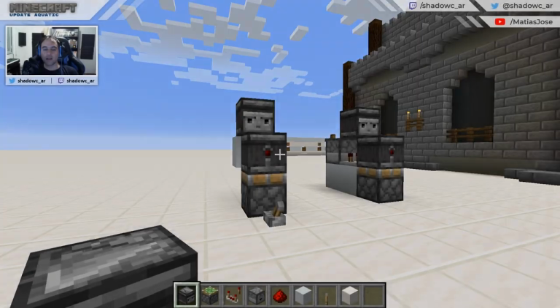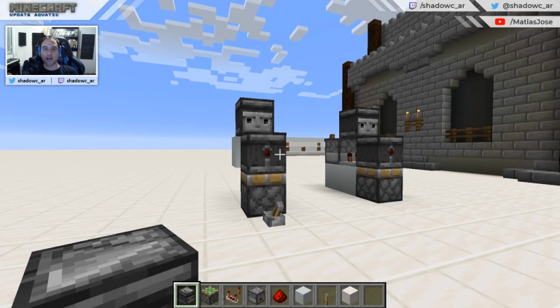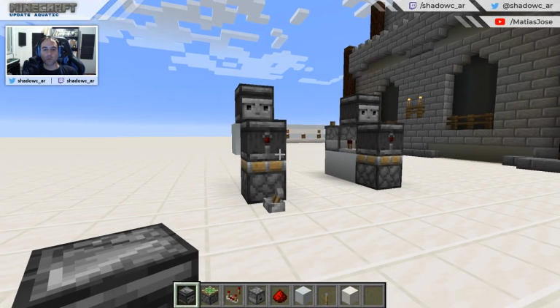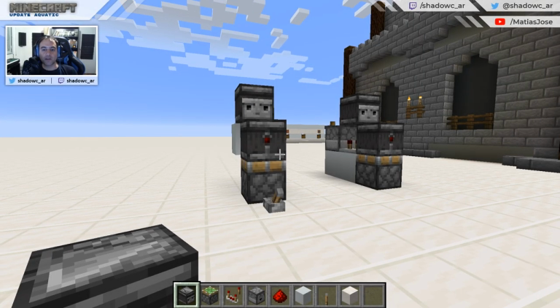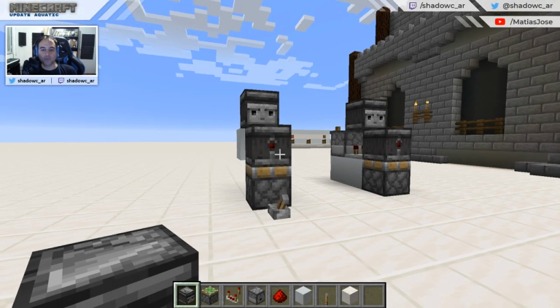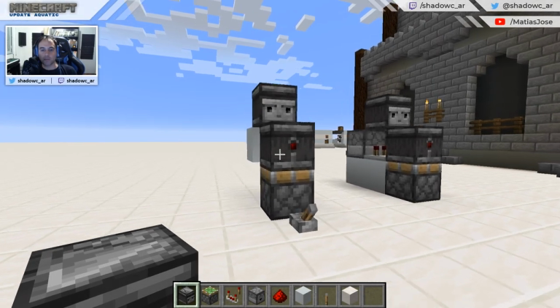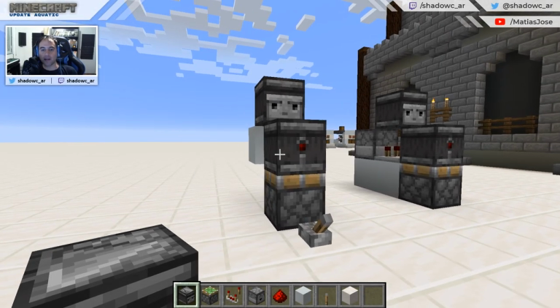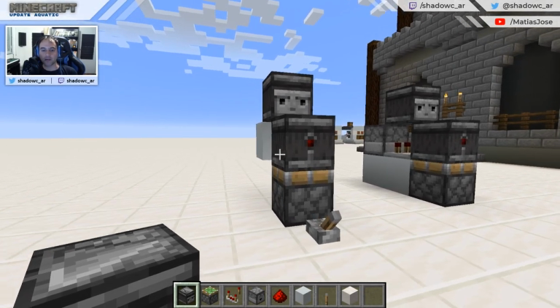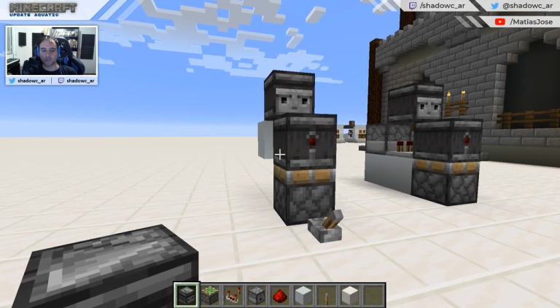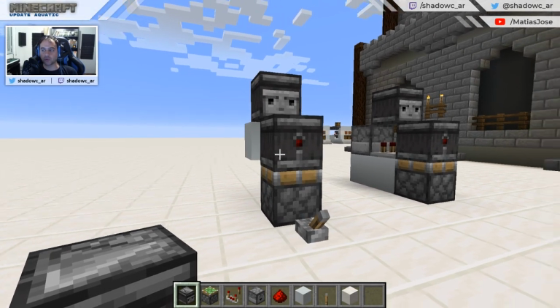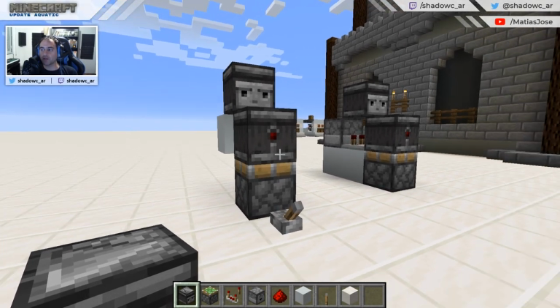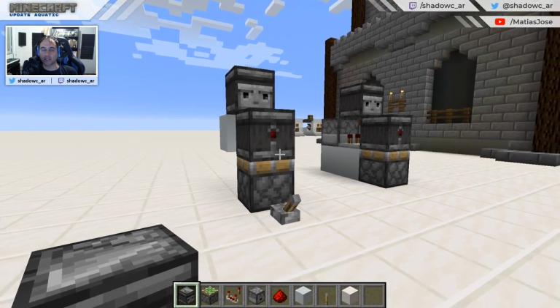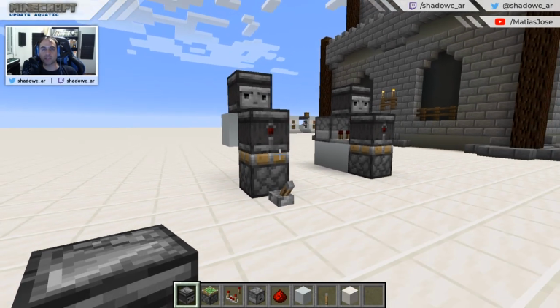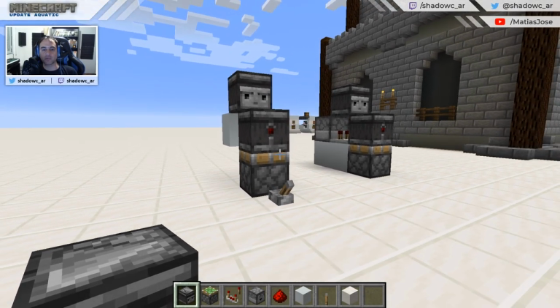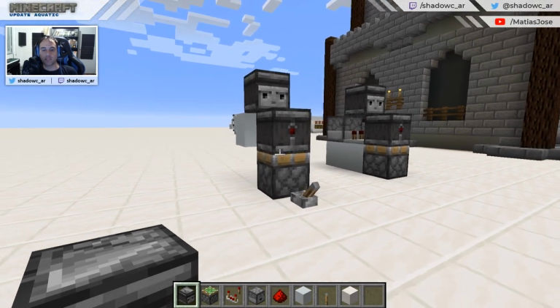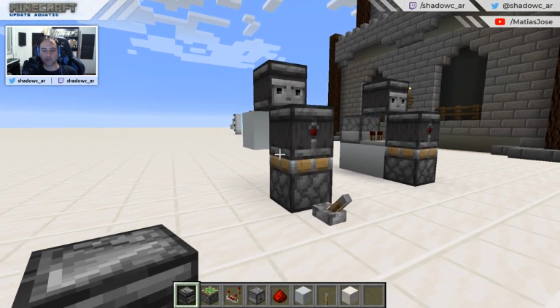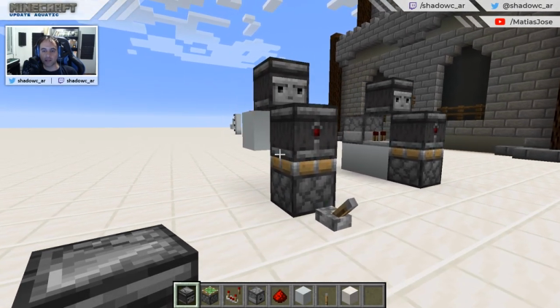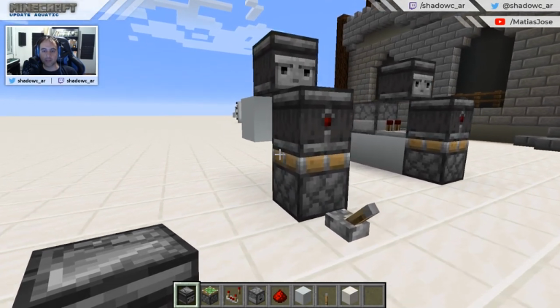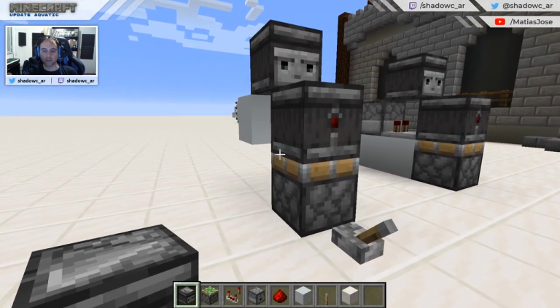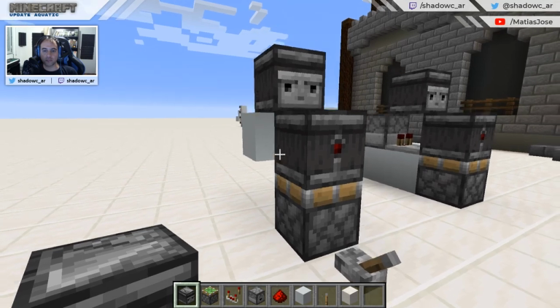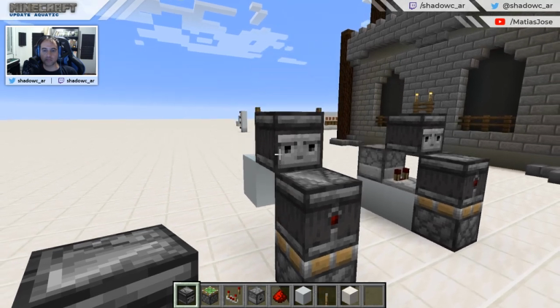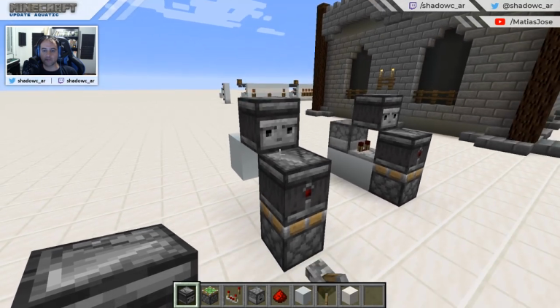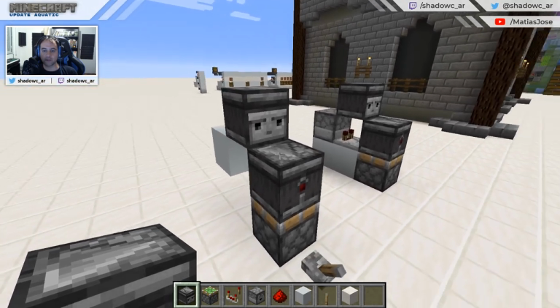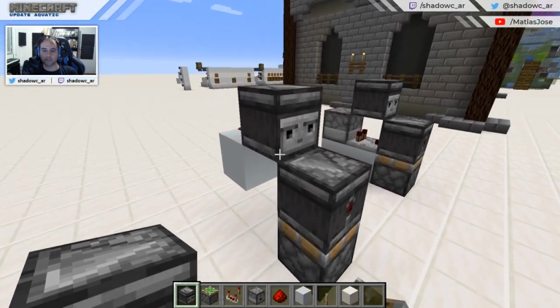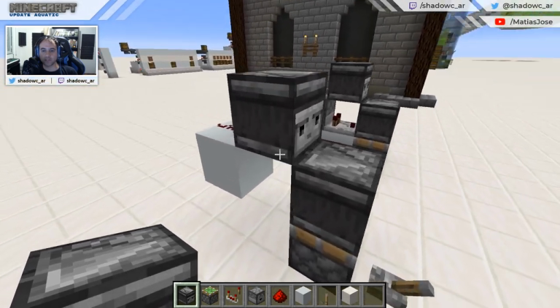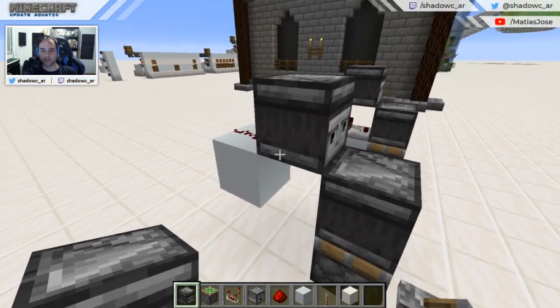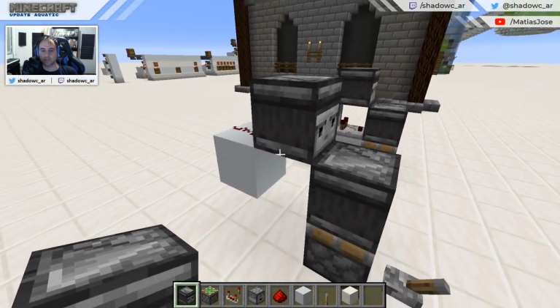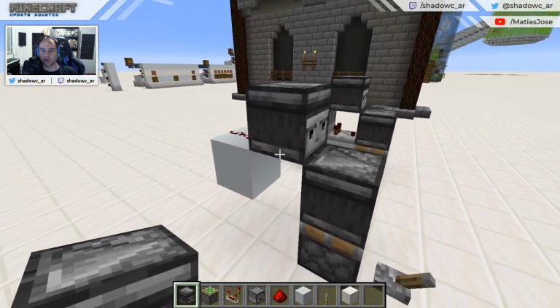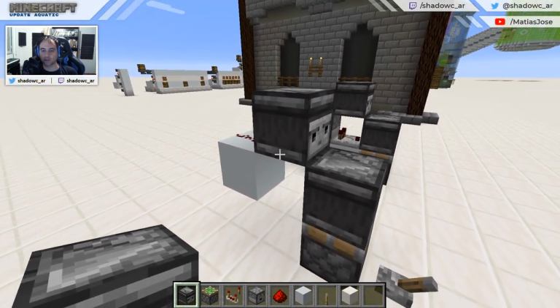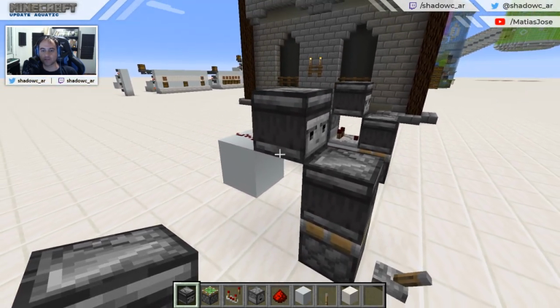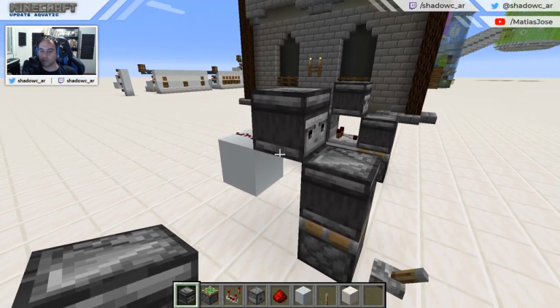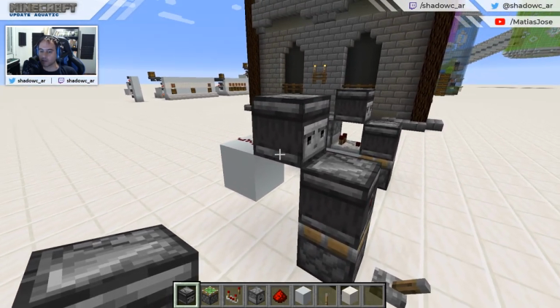Hi there, welcome to another Minecraft tutorial. My name is ShadowC and today I'm going to teach you about a very special type of clock, the Observer clock.